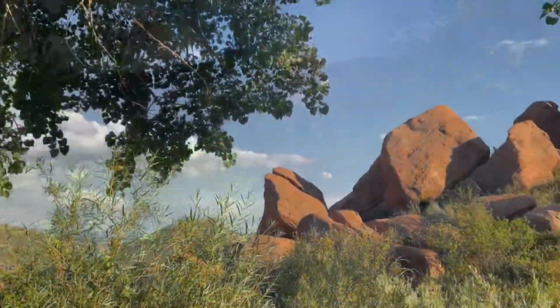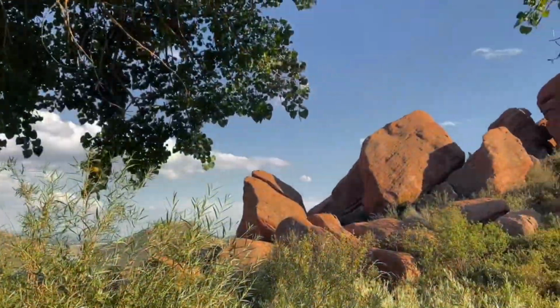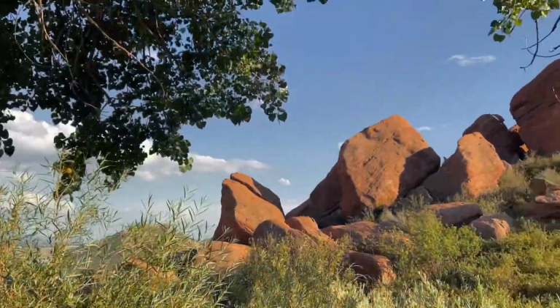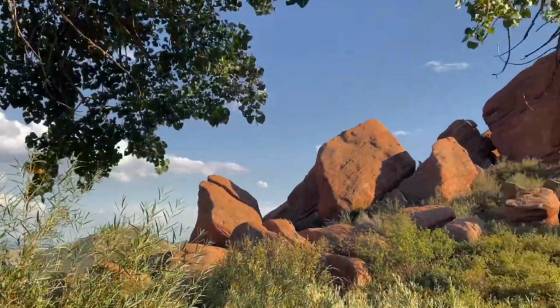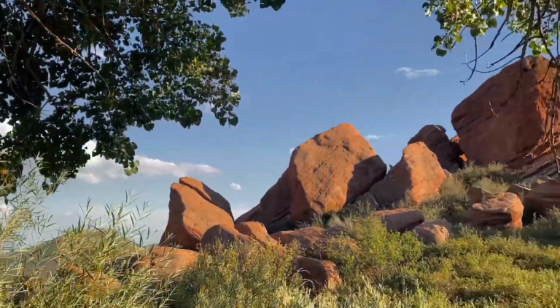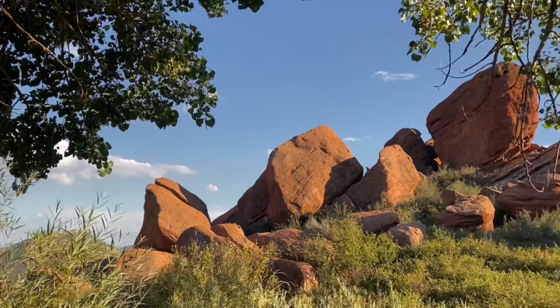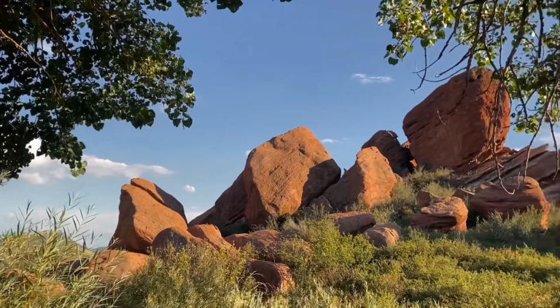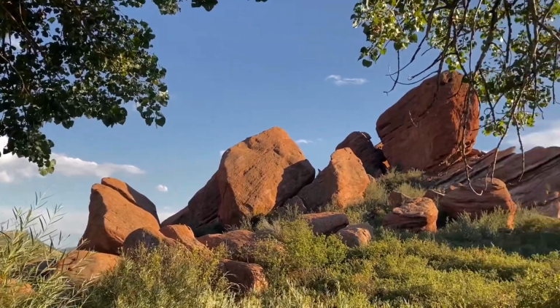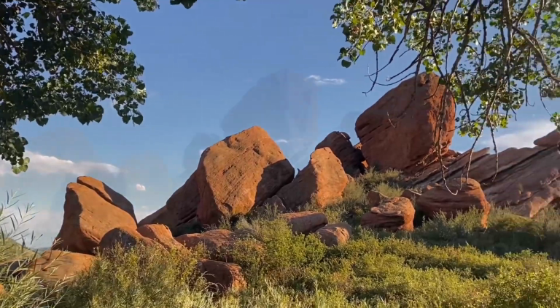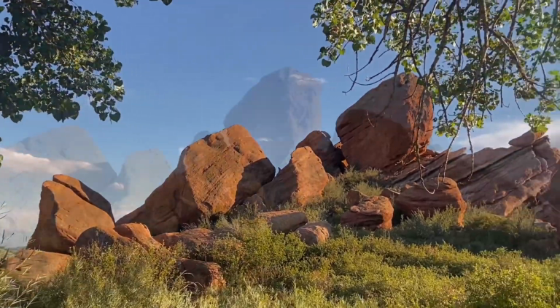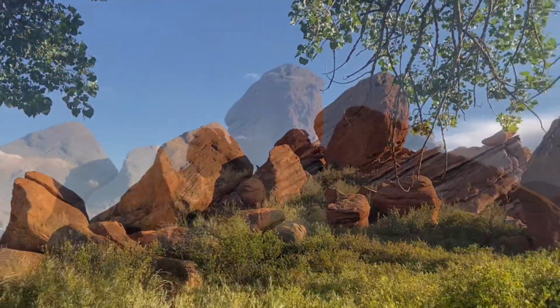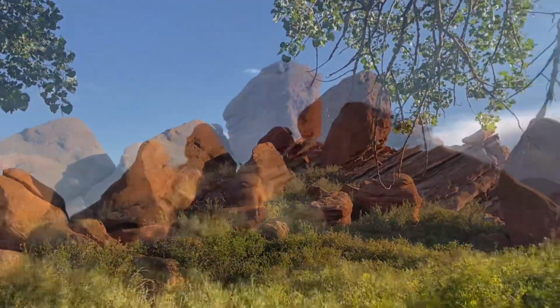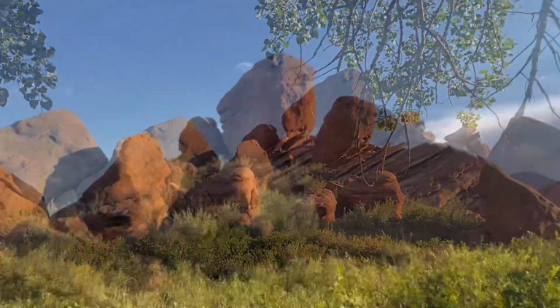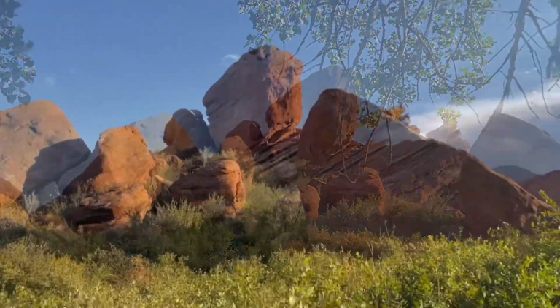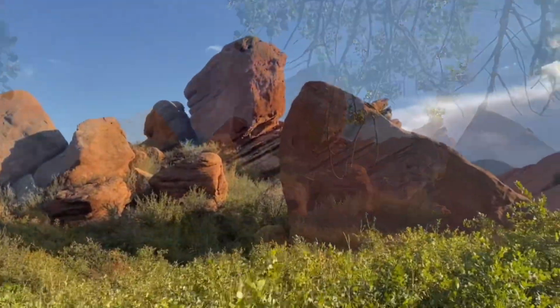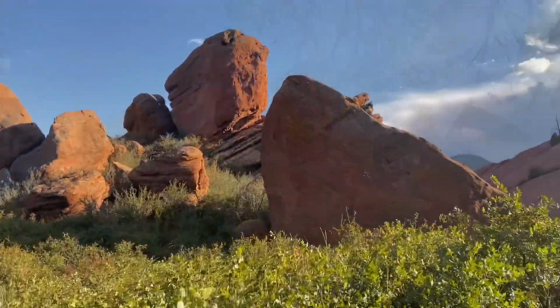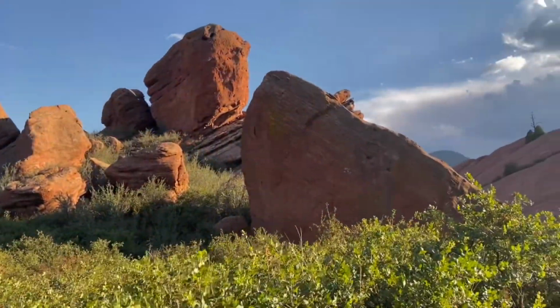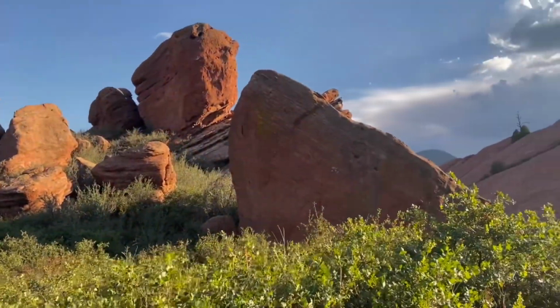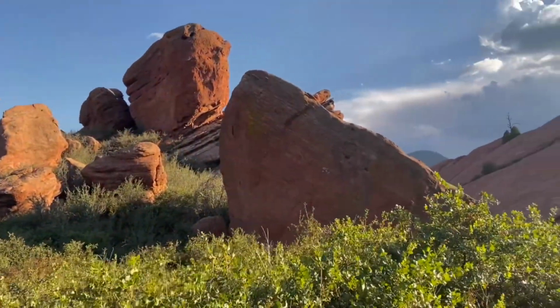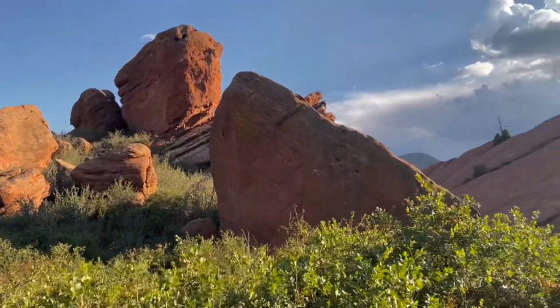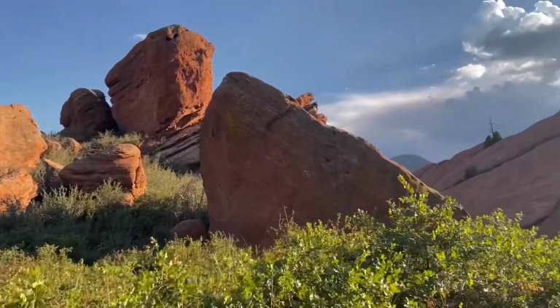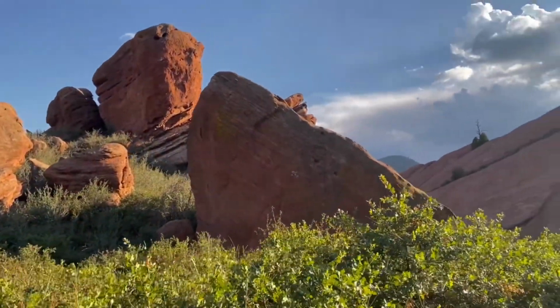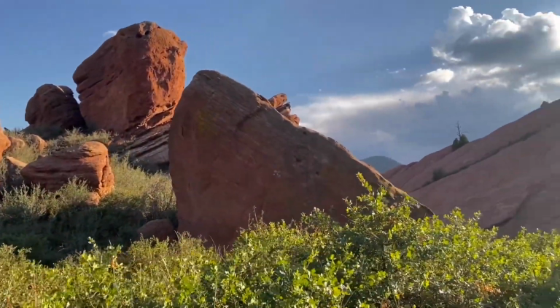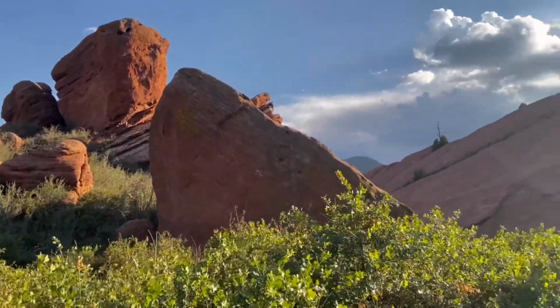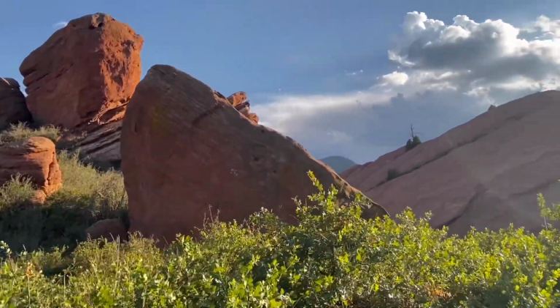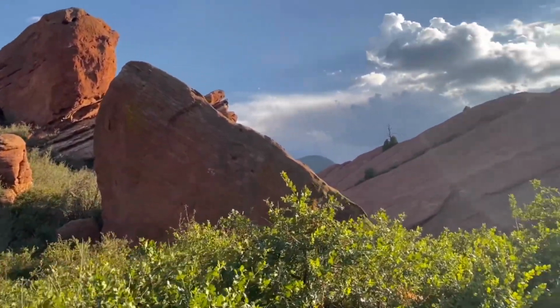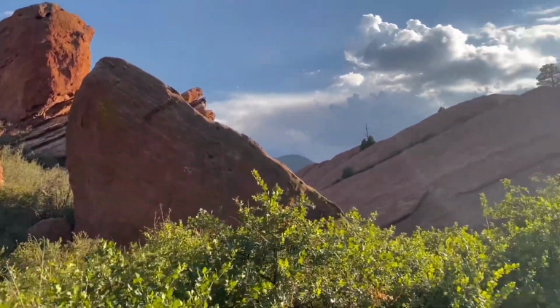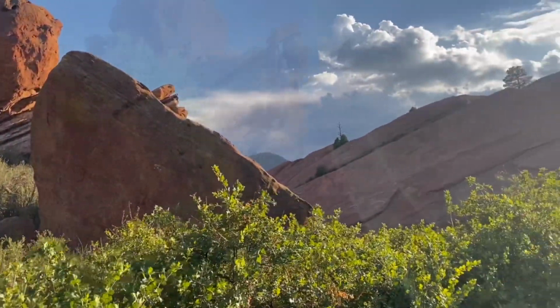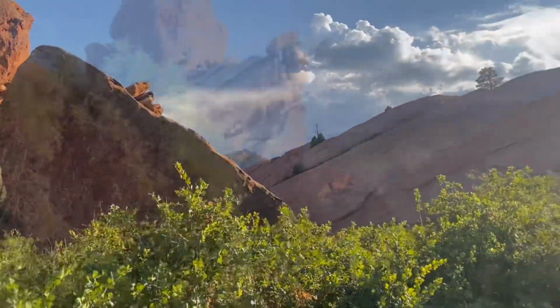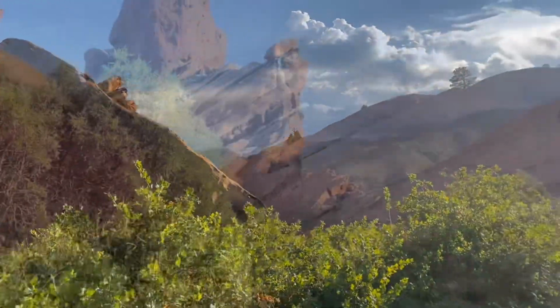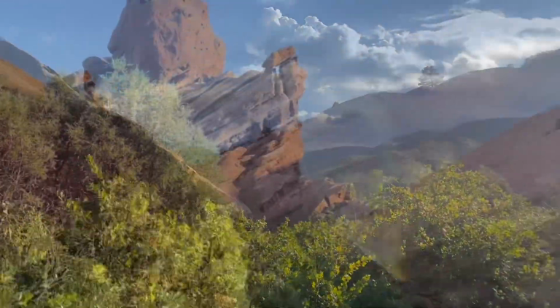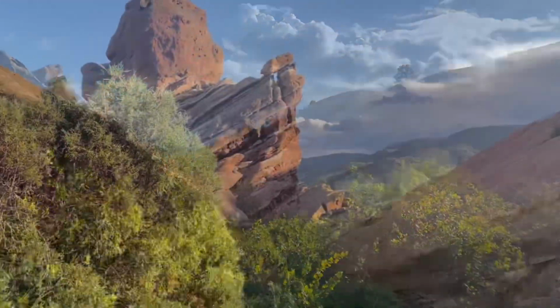We got here just before golden hour, so we had some pretty good contrast and some pretty good lighting for the most part.